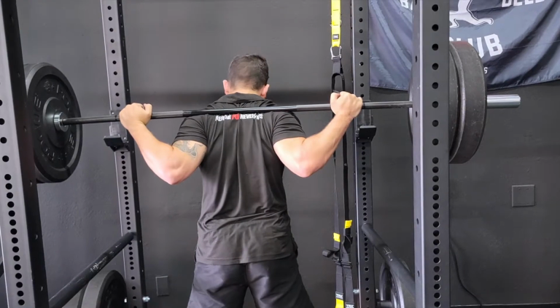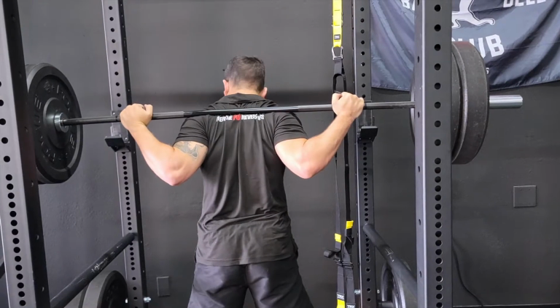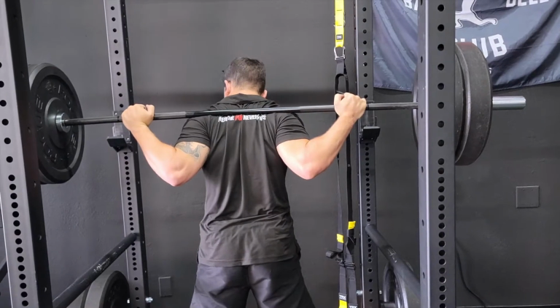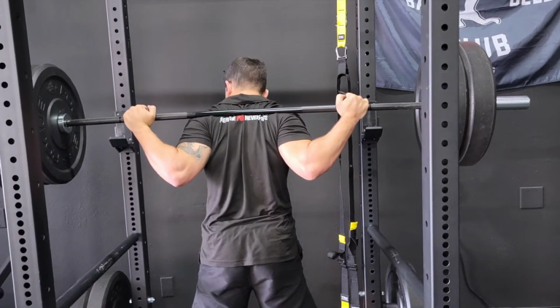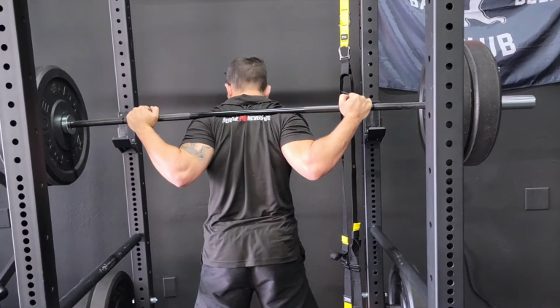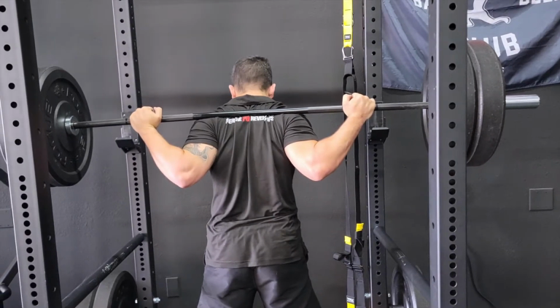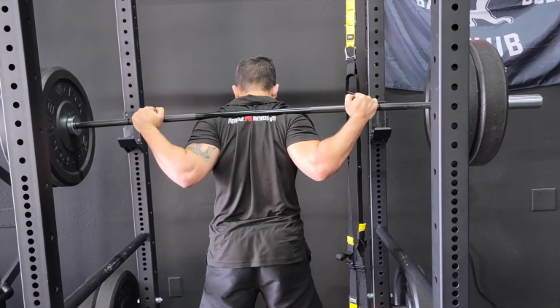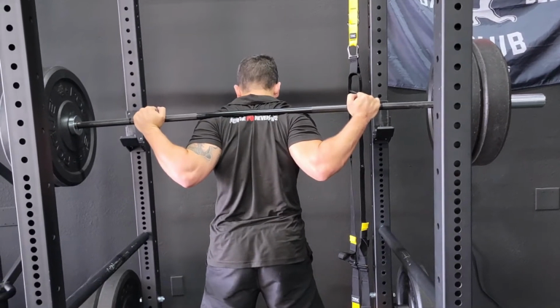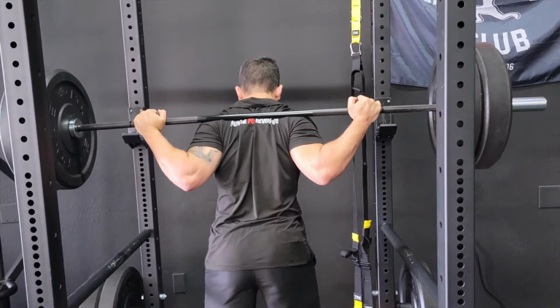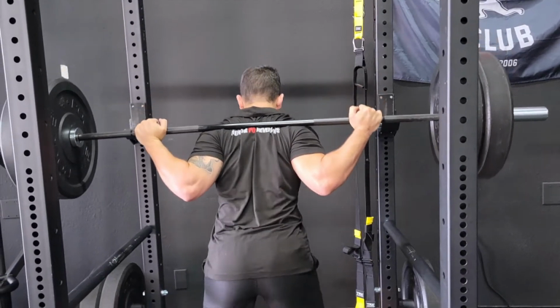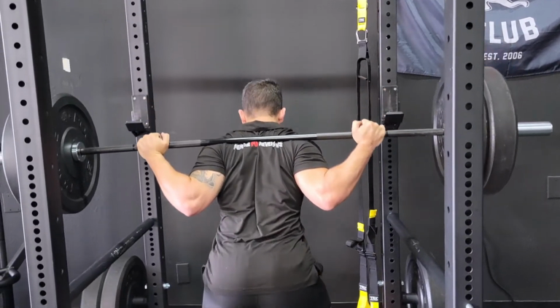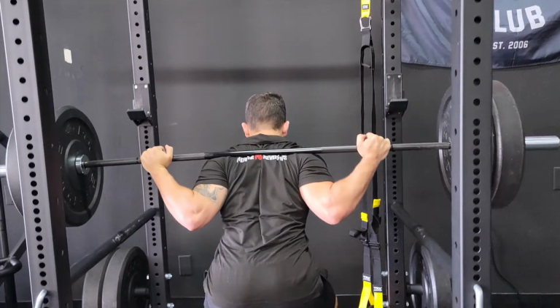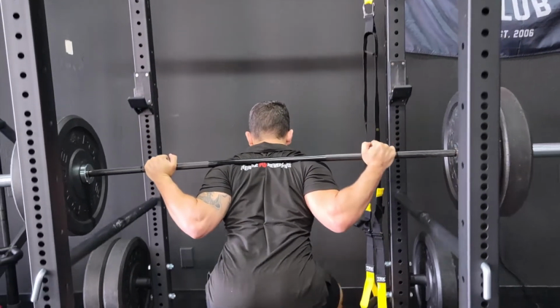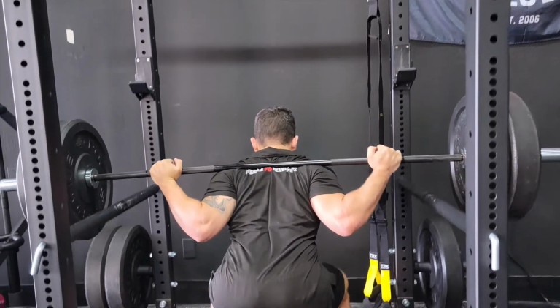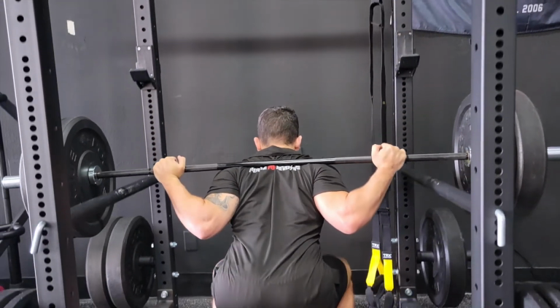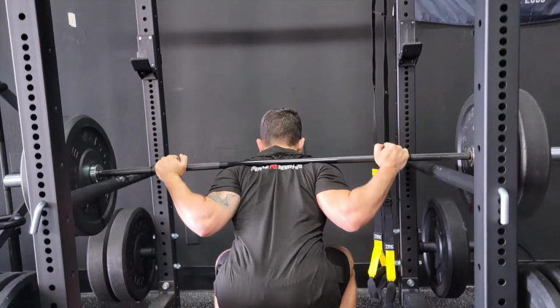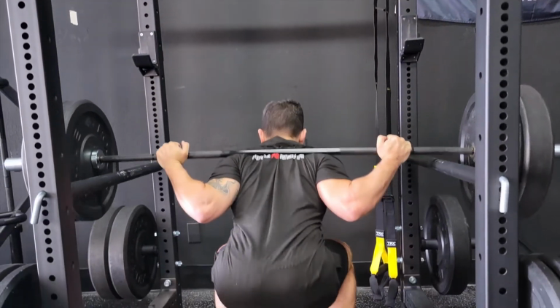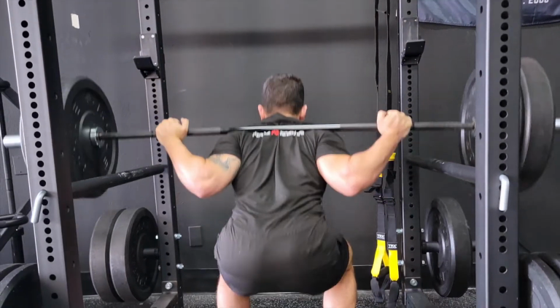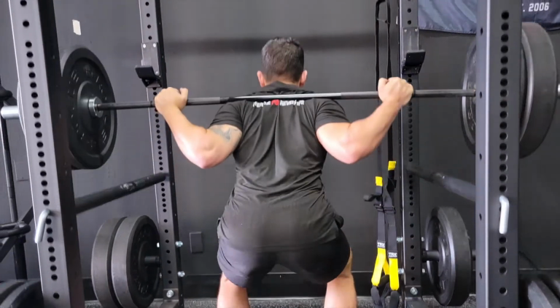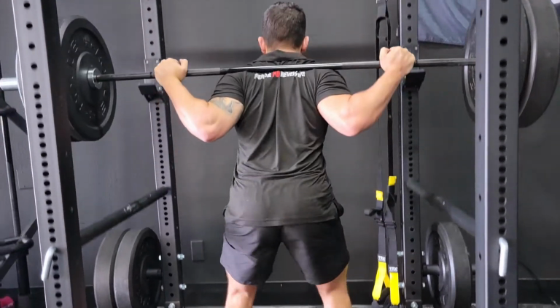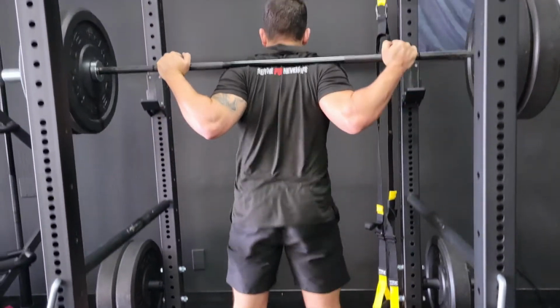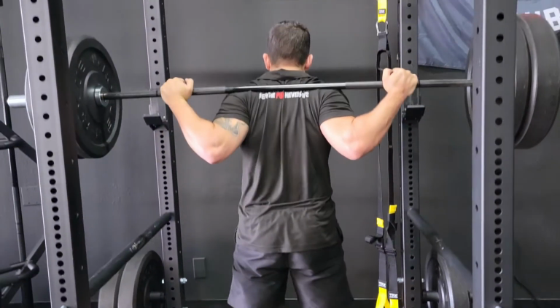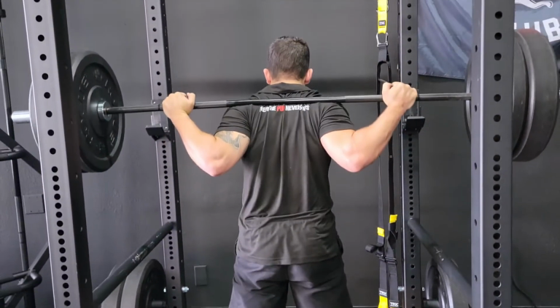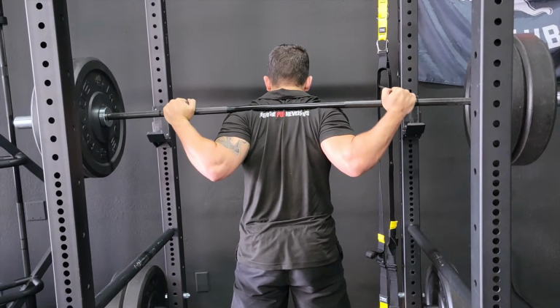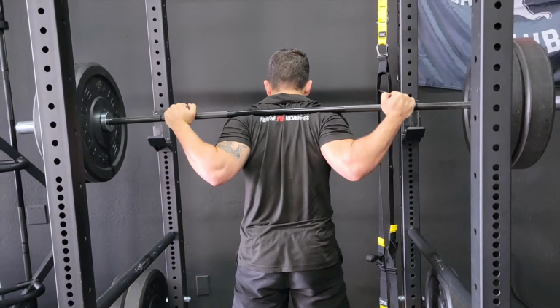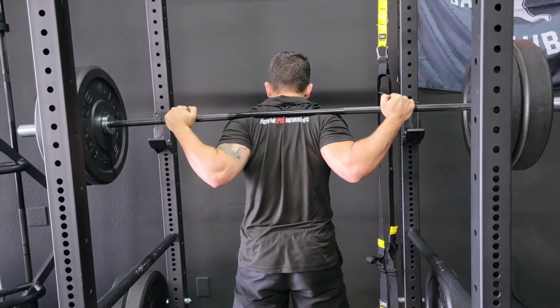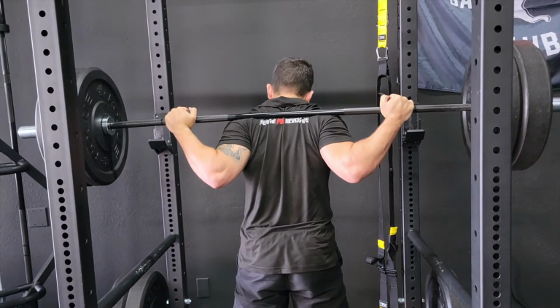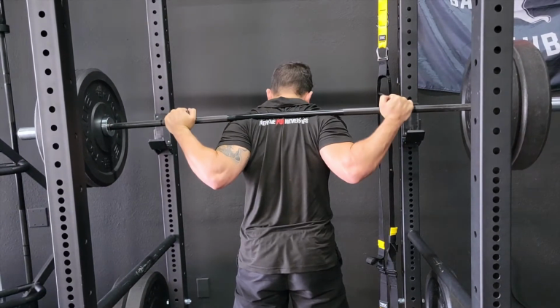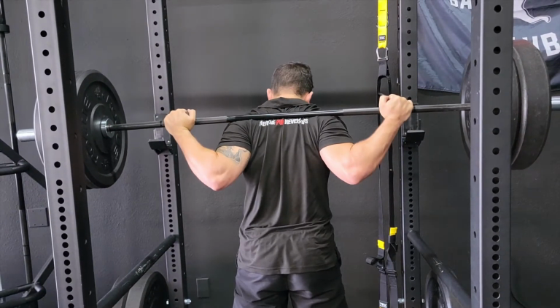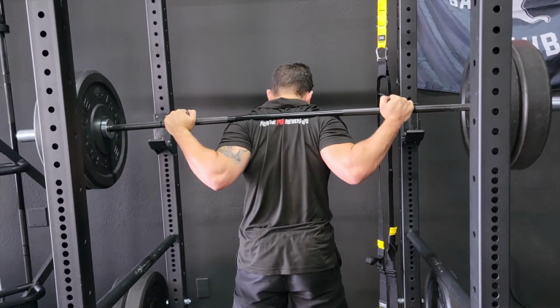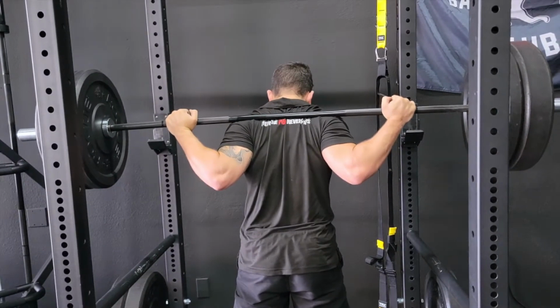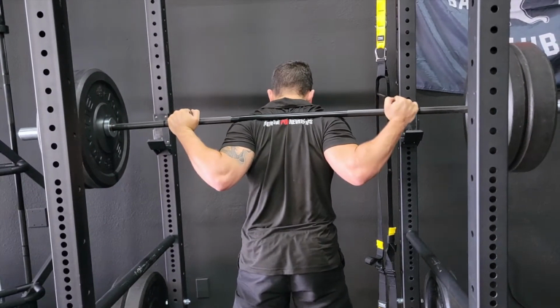What you can also do is a touch-and-go if you're going really deep — you can tap on there and come up. That's another option.